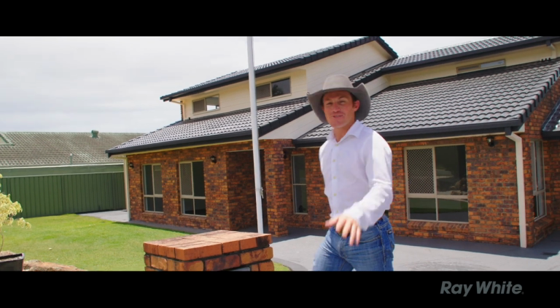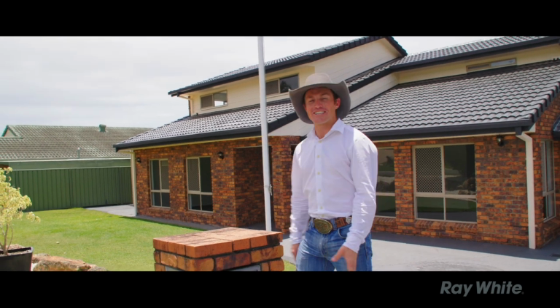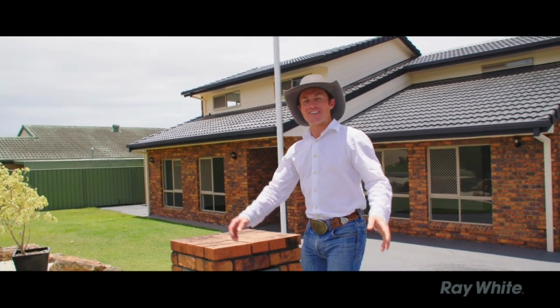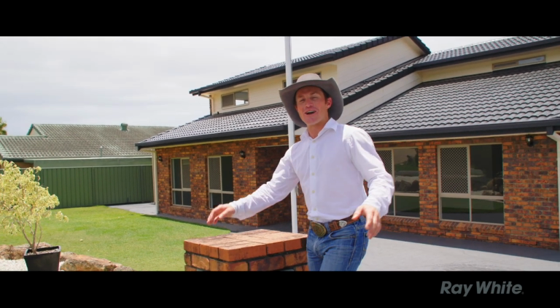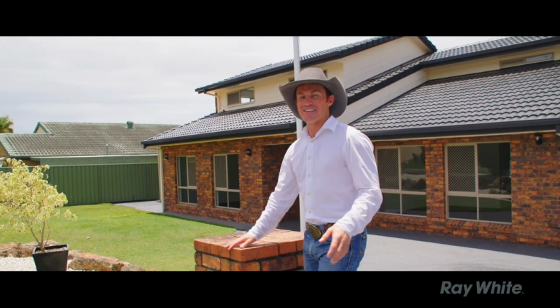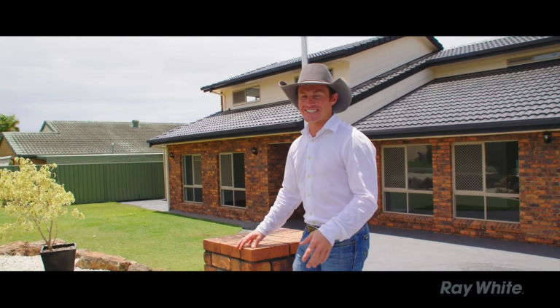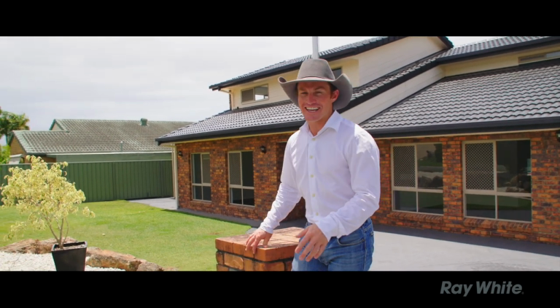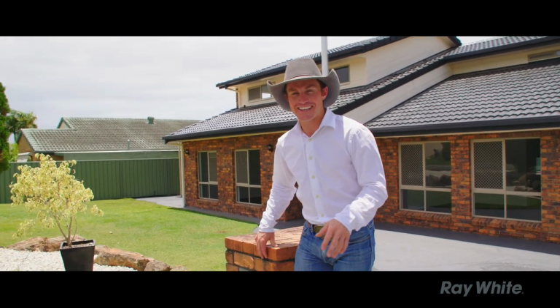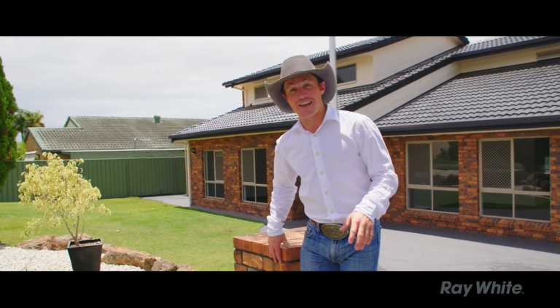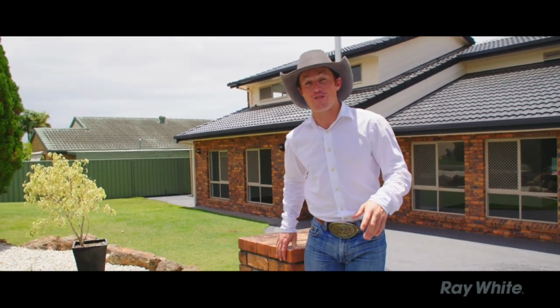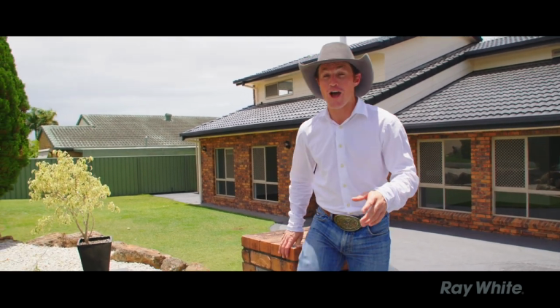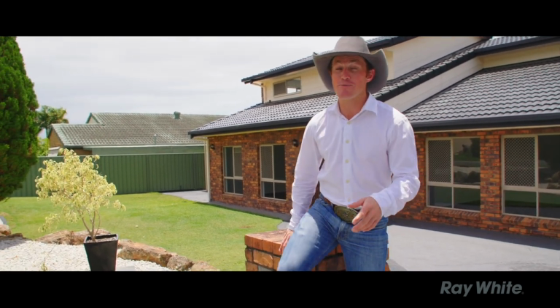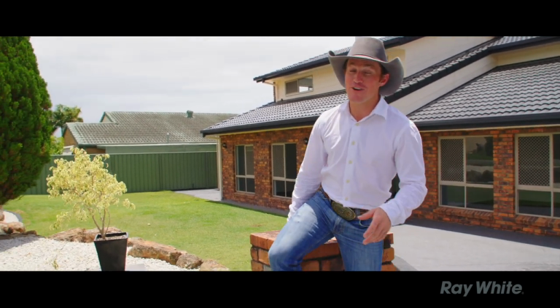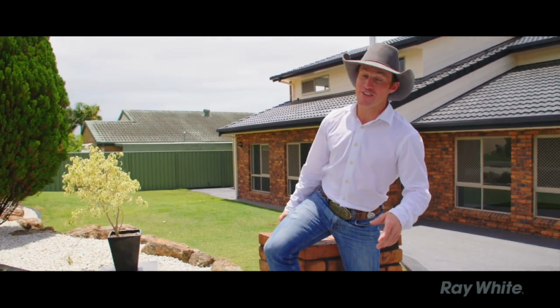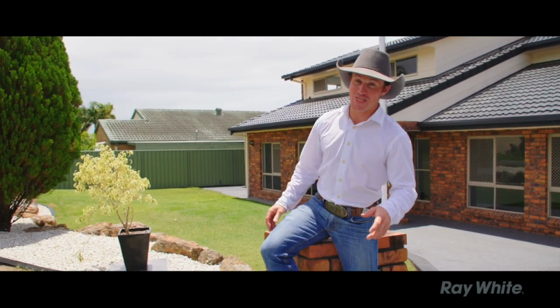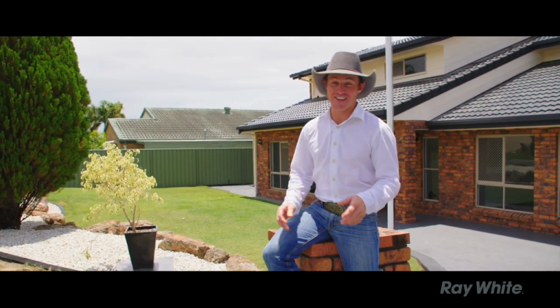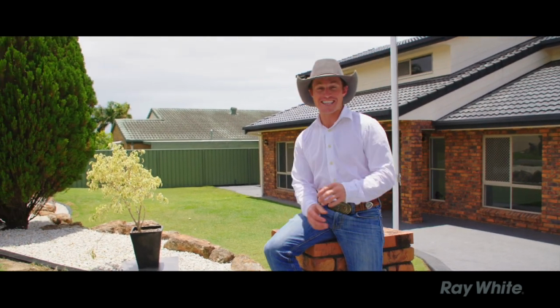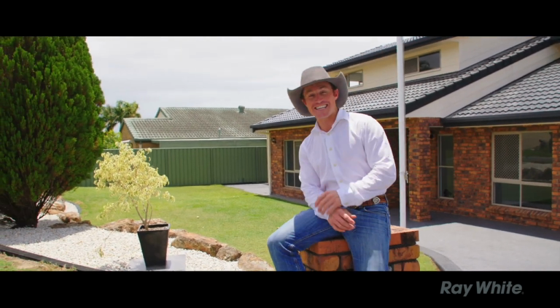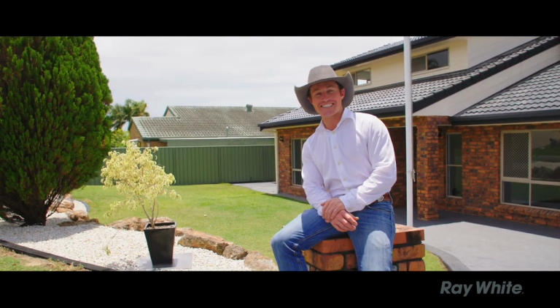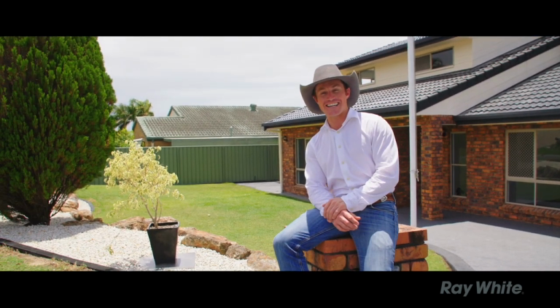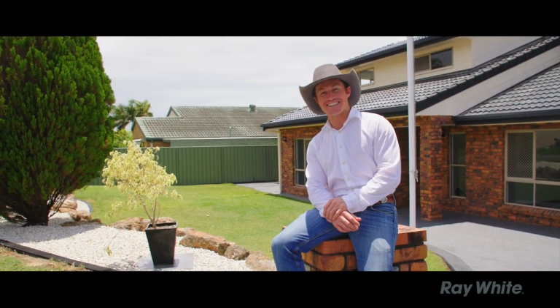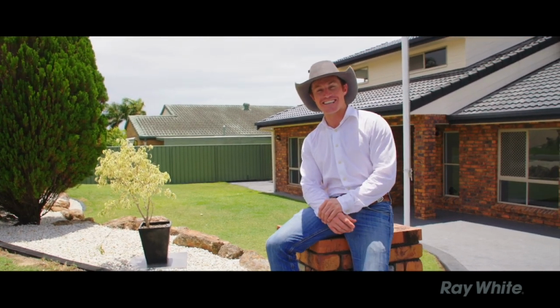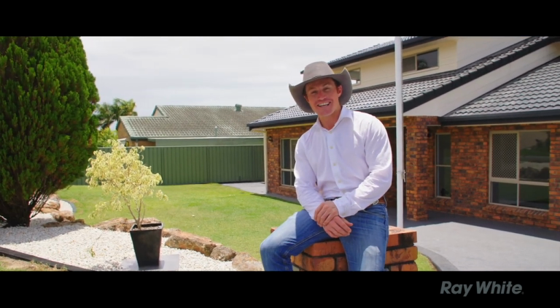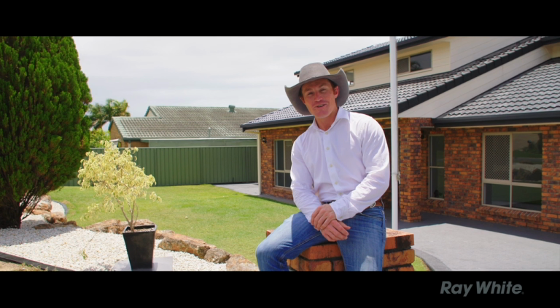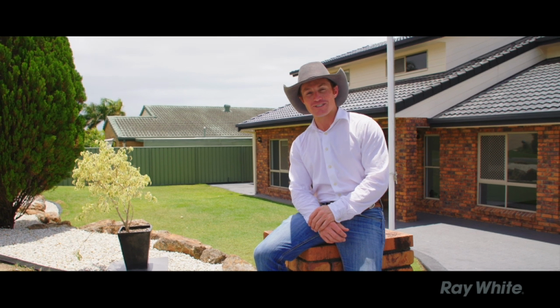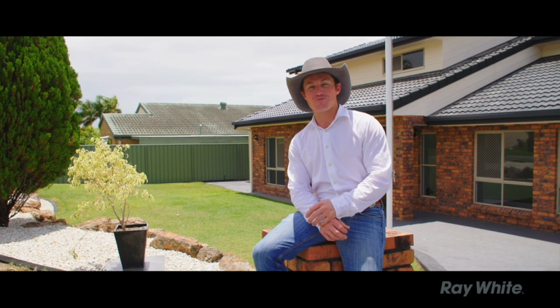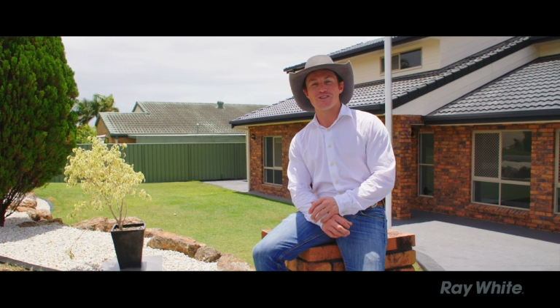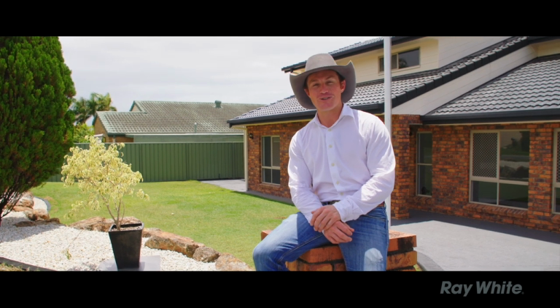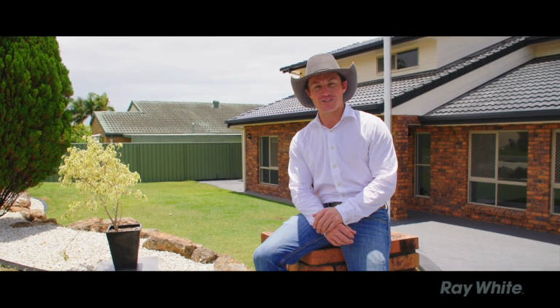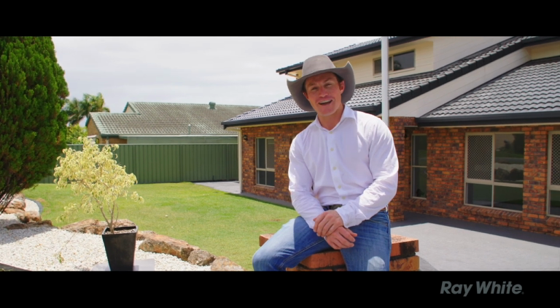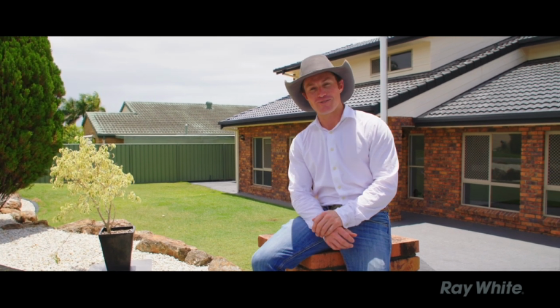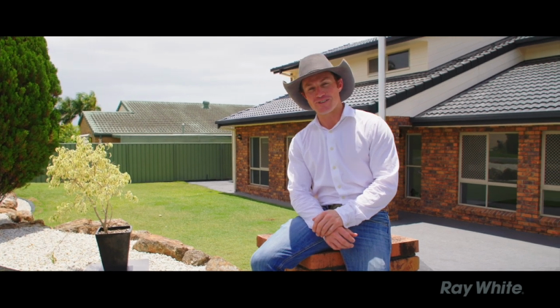We're selling a home here today — a home of over 30 years actually, with some really awesome attributes.